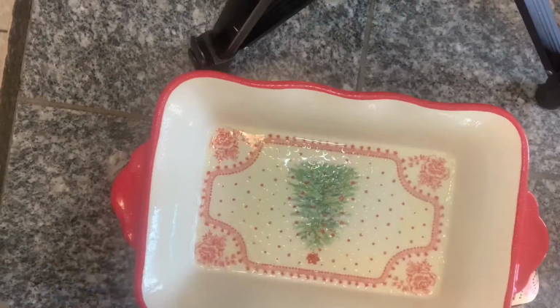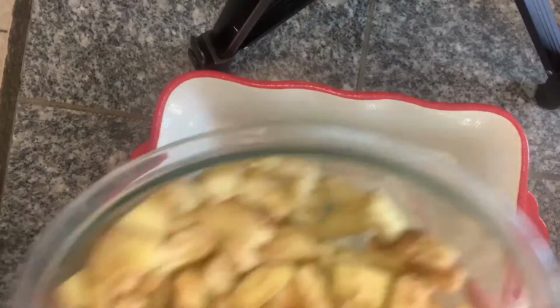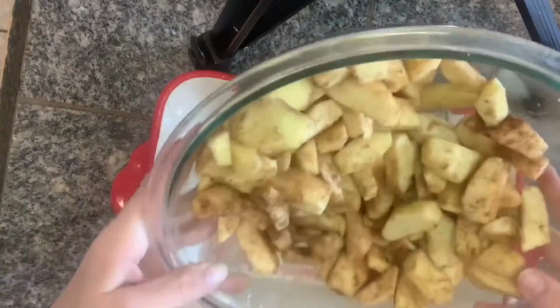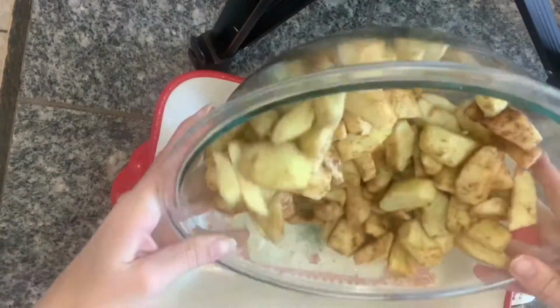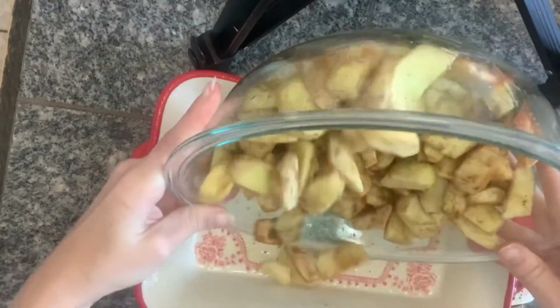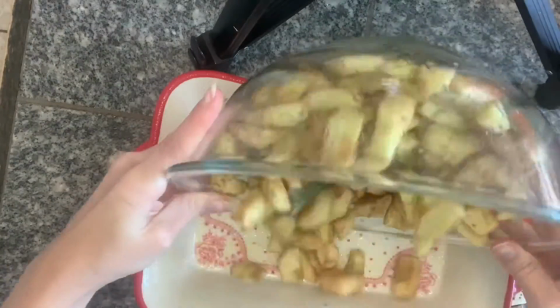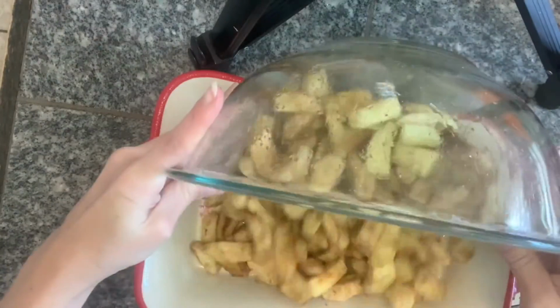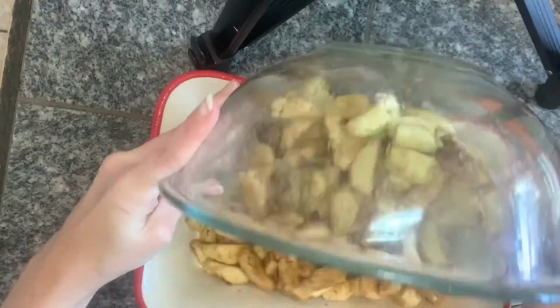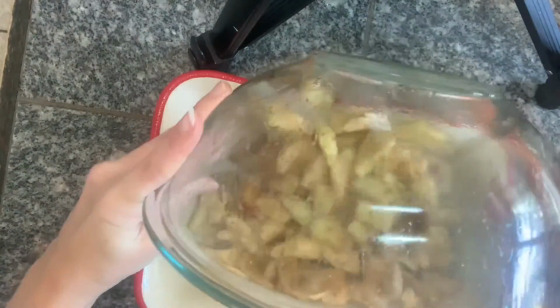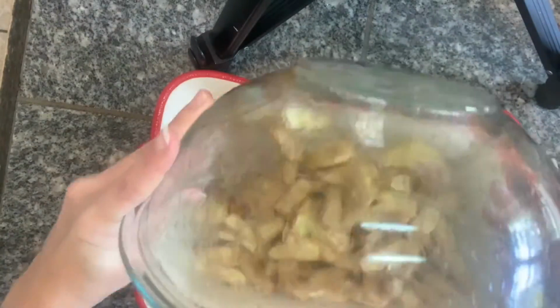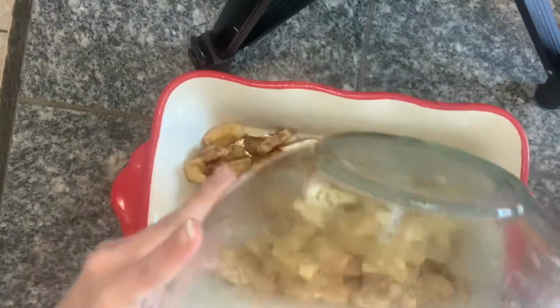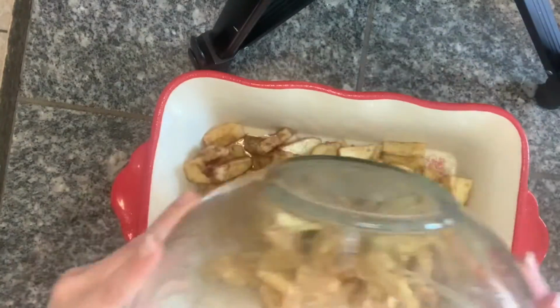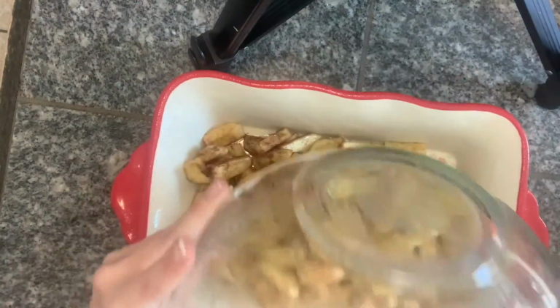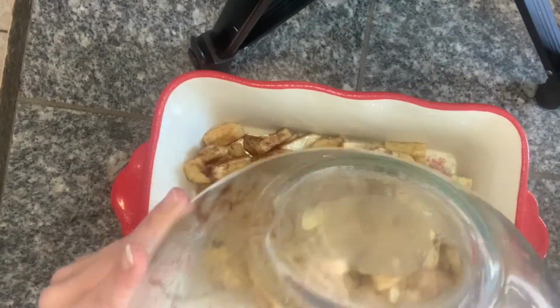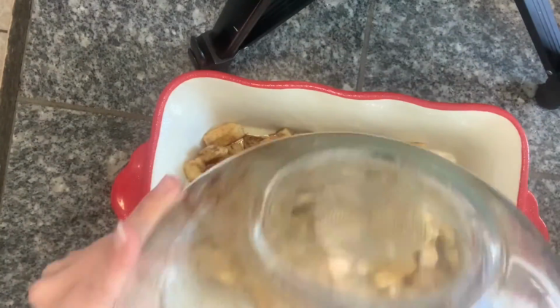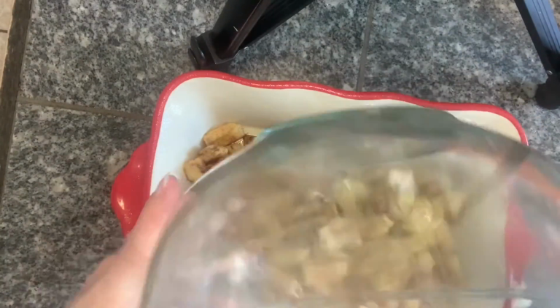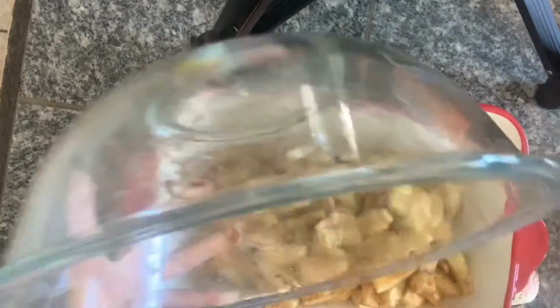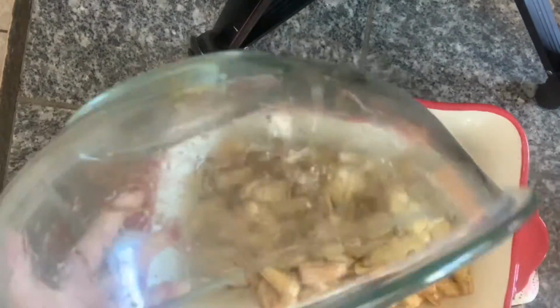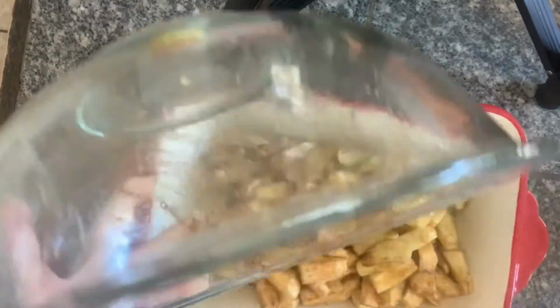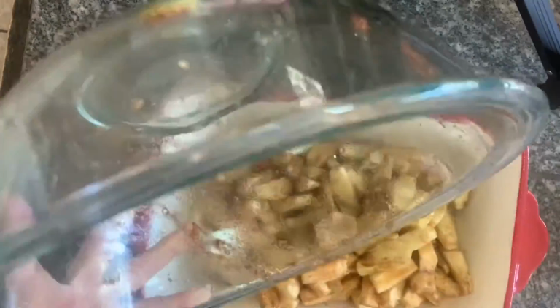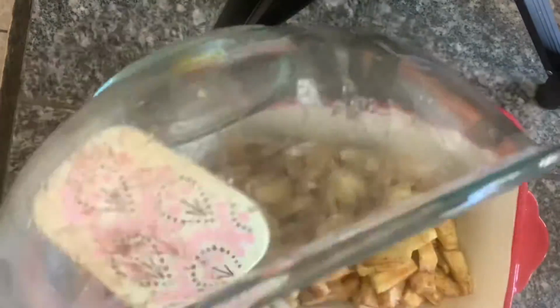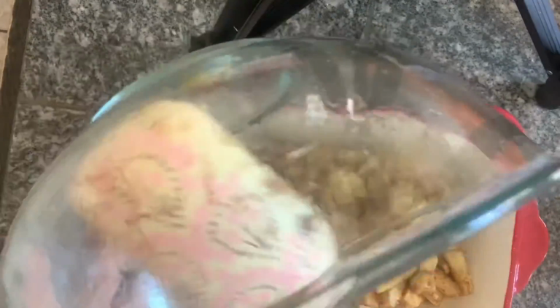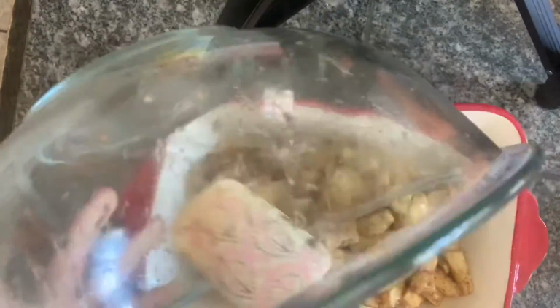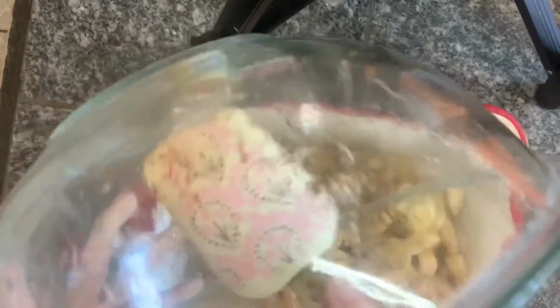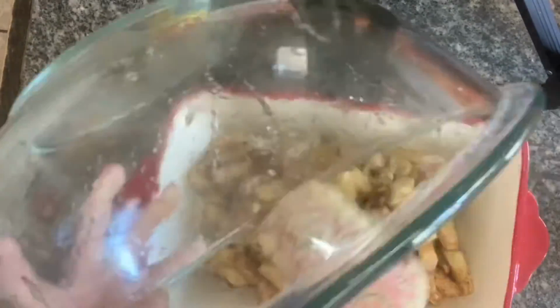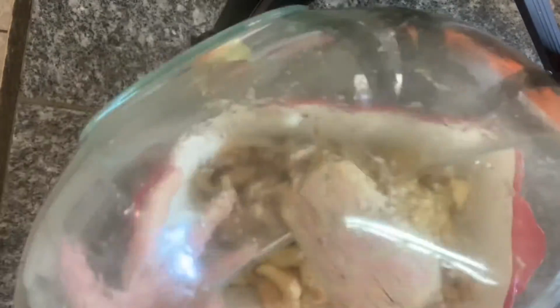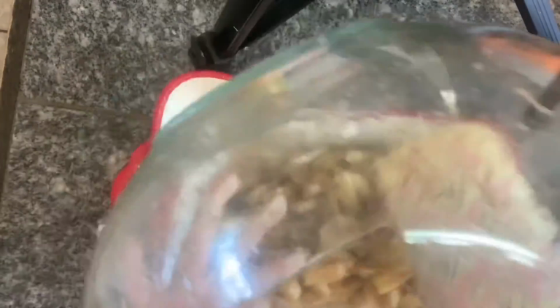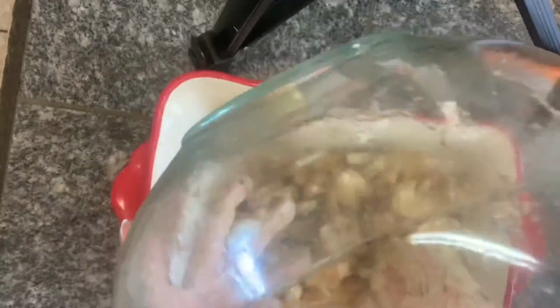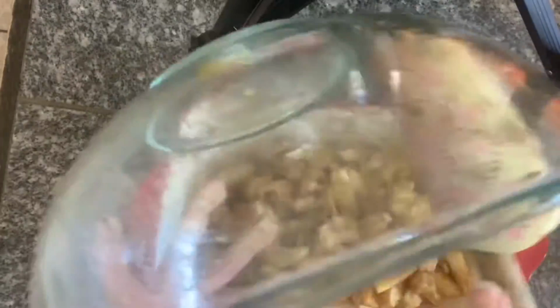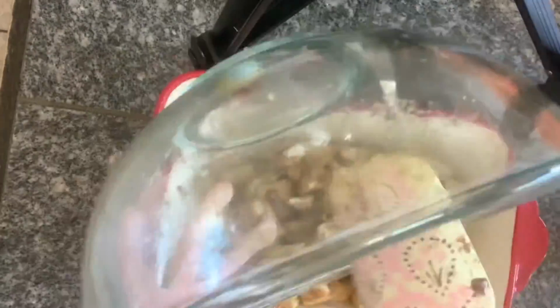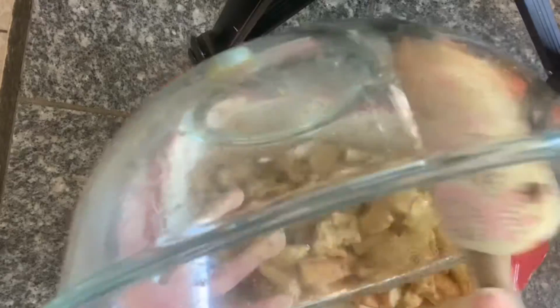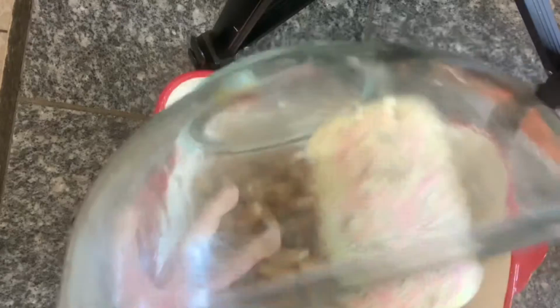Now in your greased pan you're going to put the apple mixture evenly in that pan.